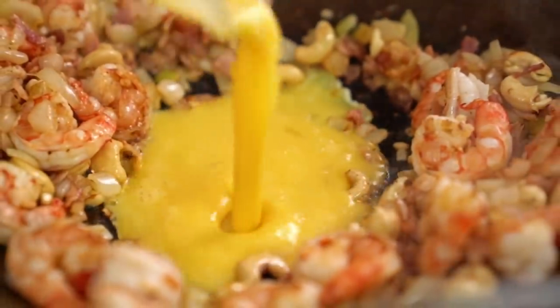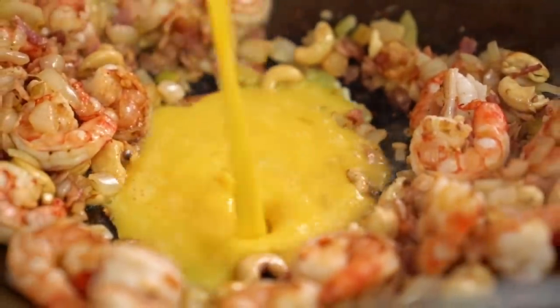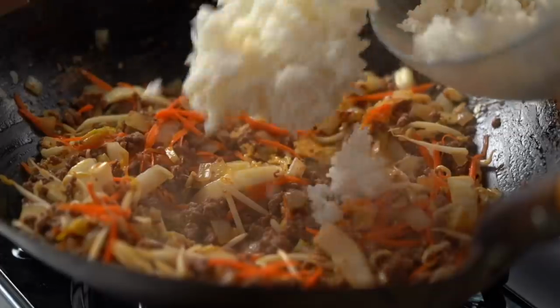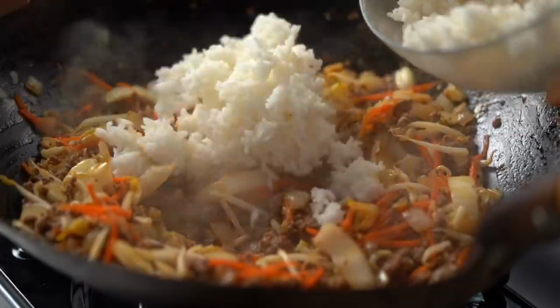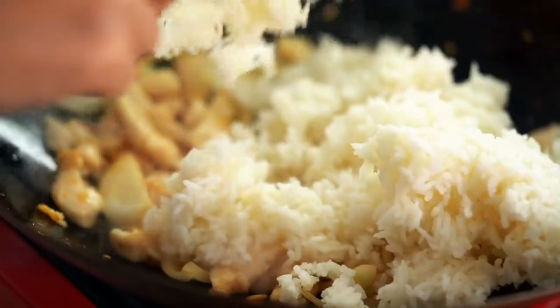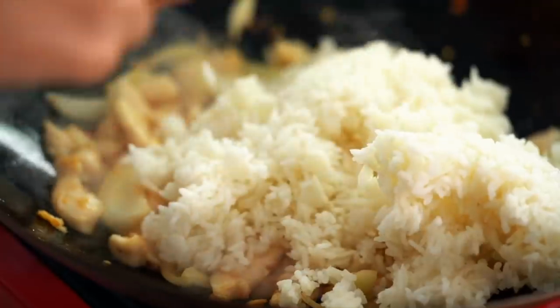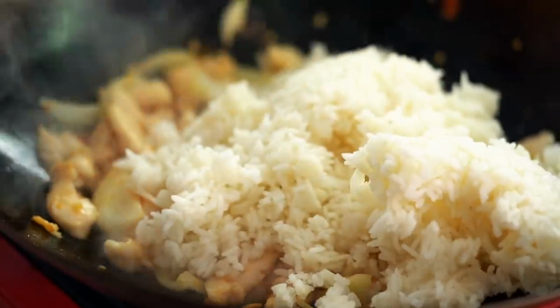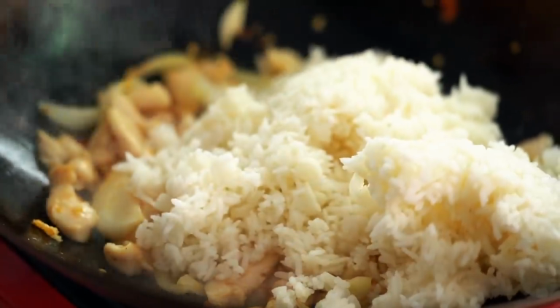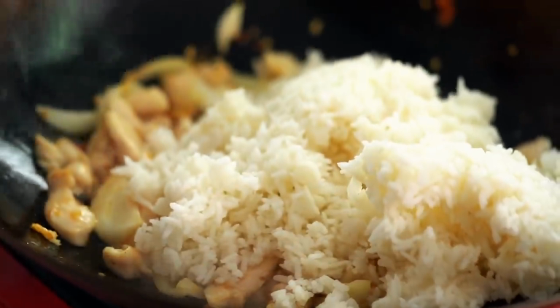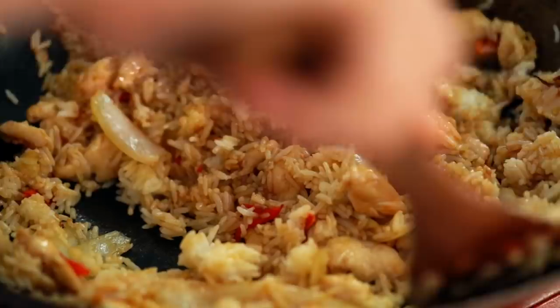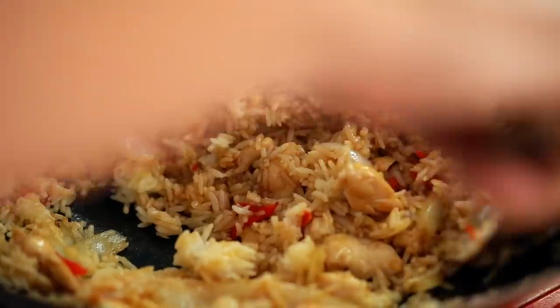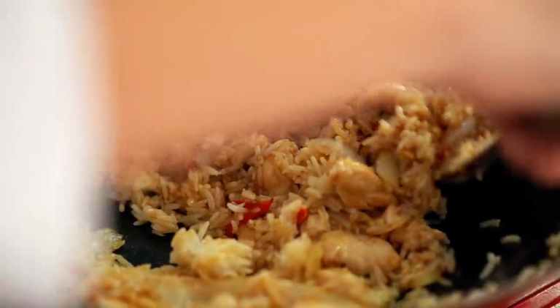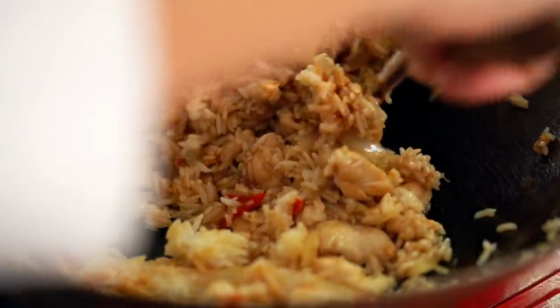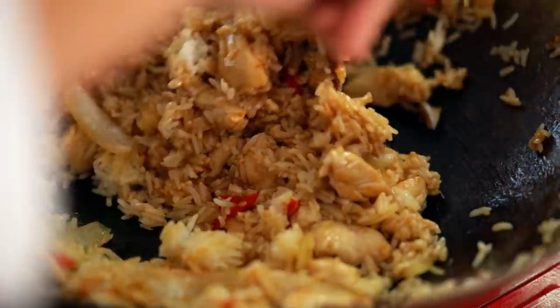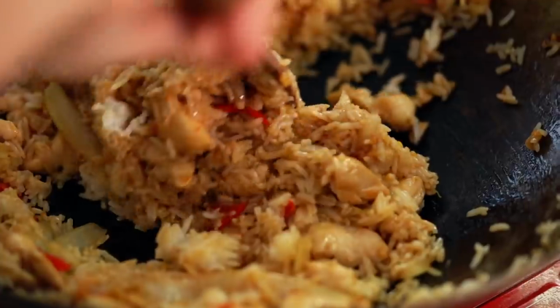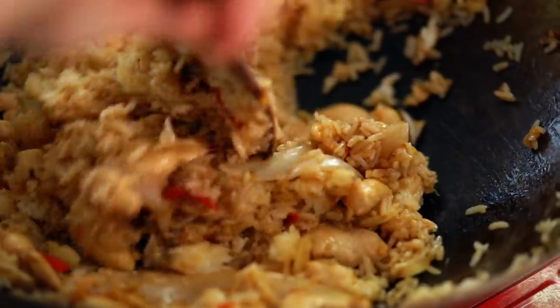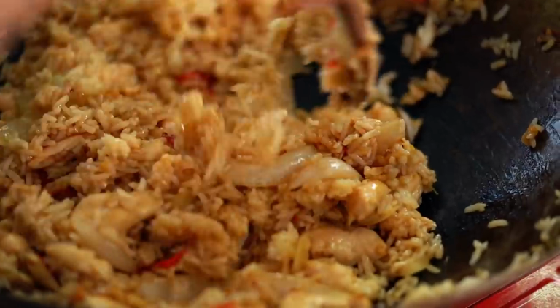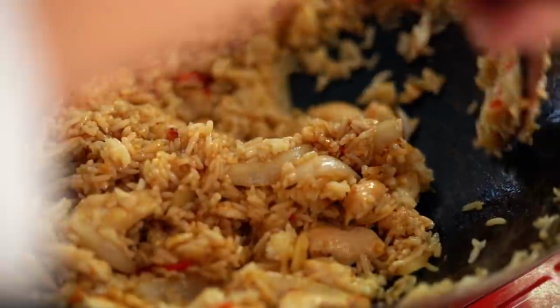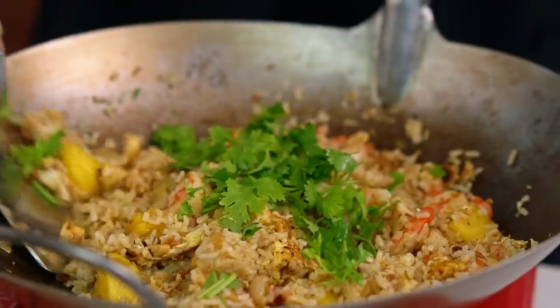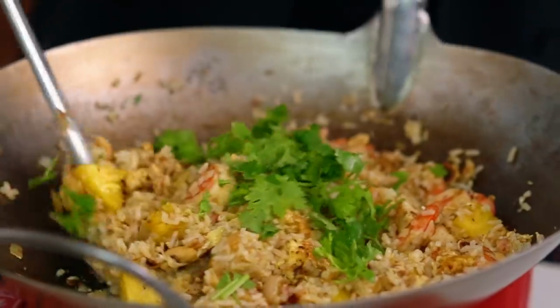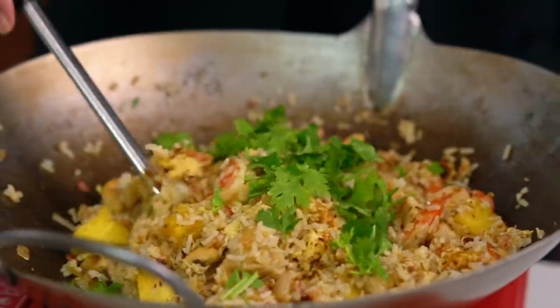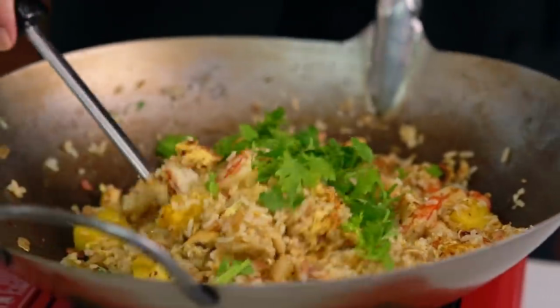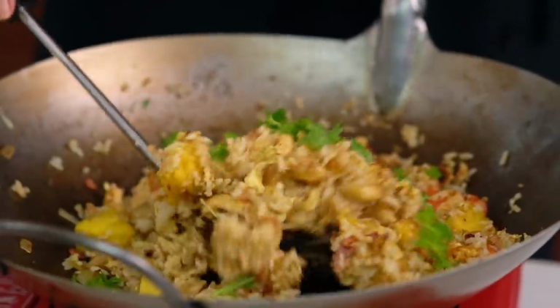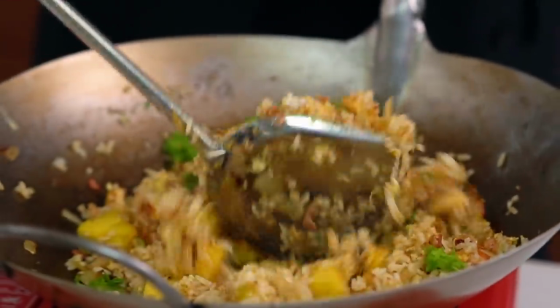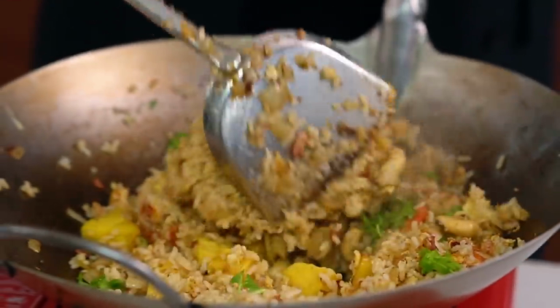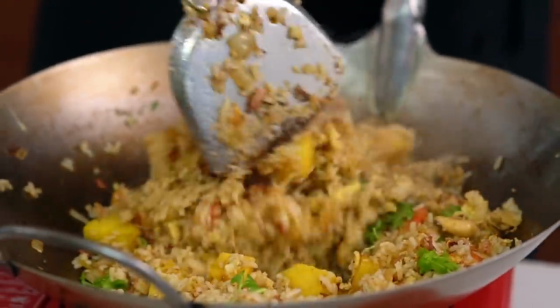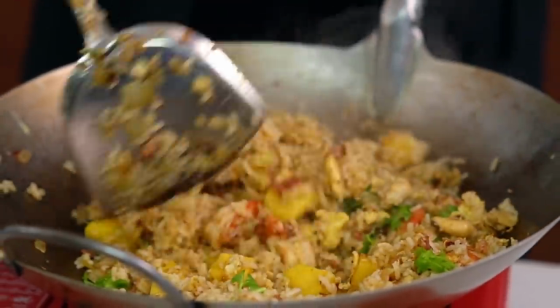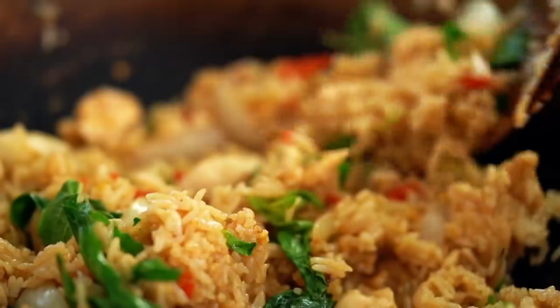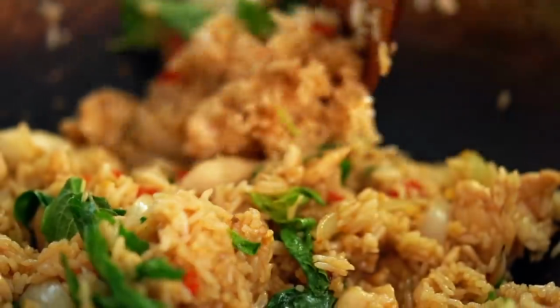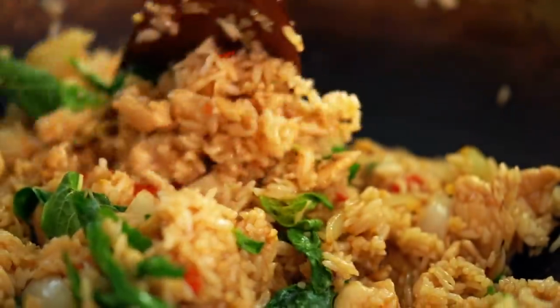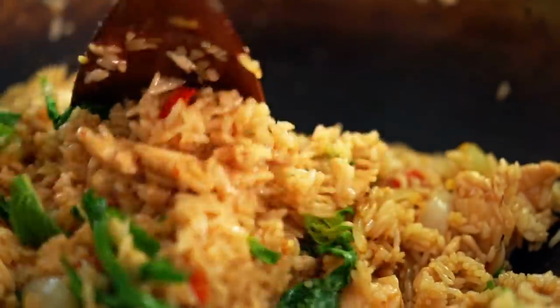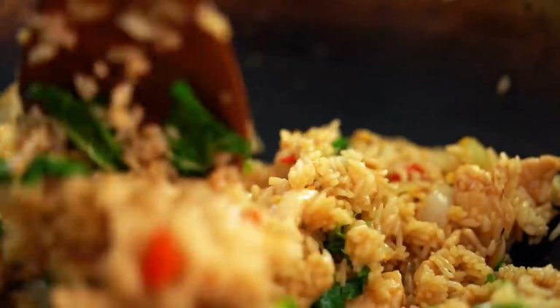Rice goes in. Look at that colour — that is just looking glorious.